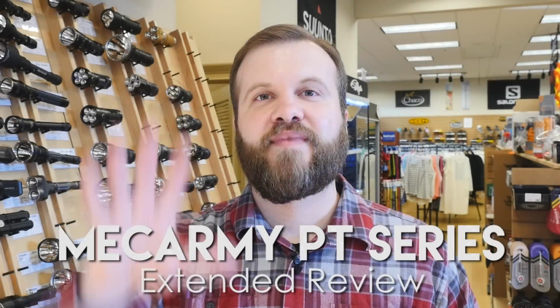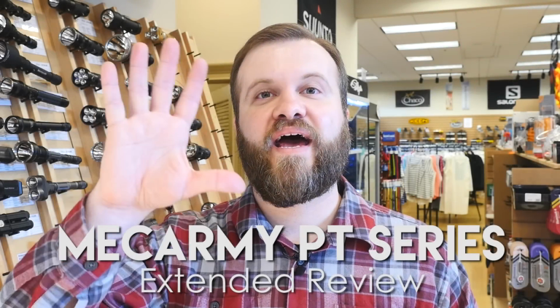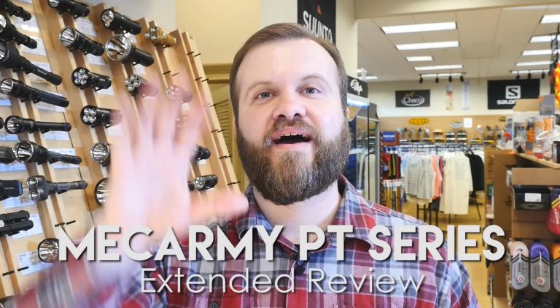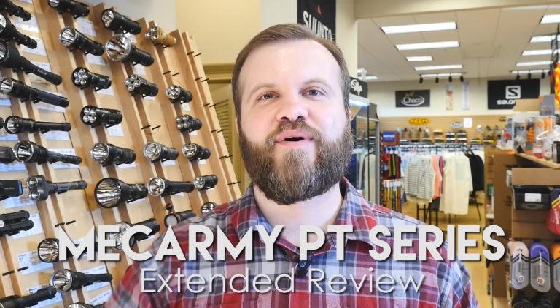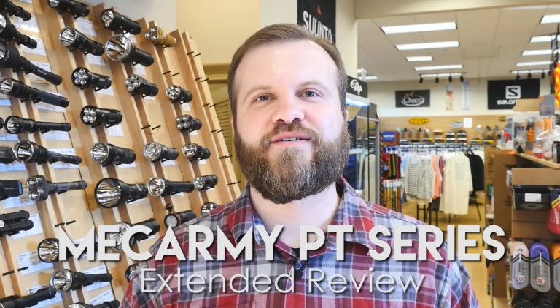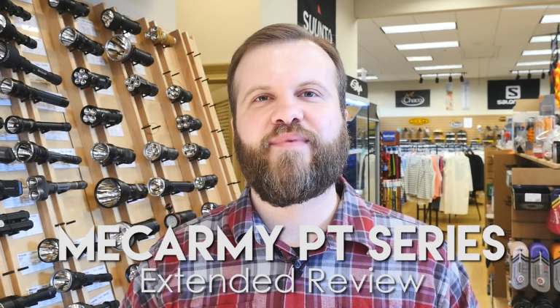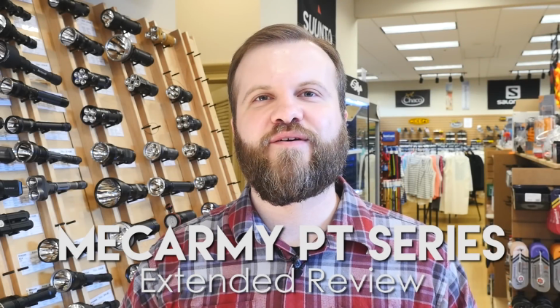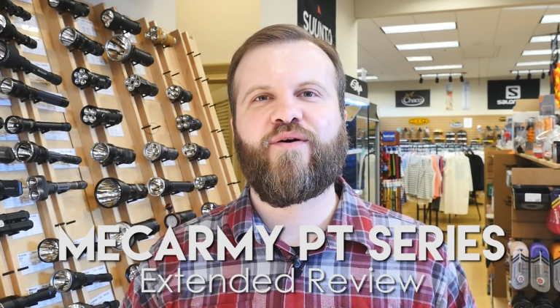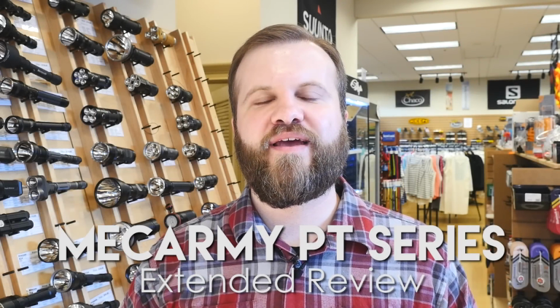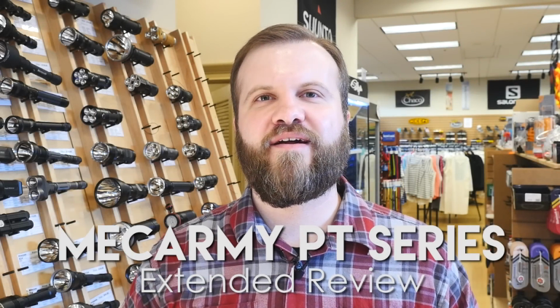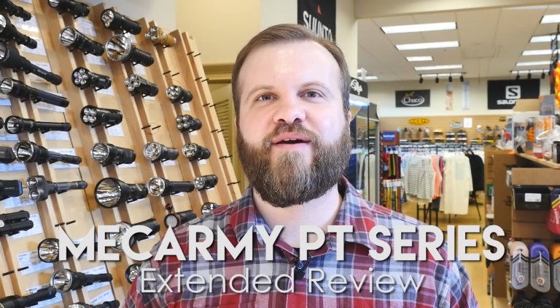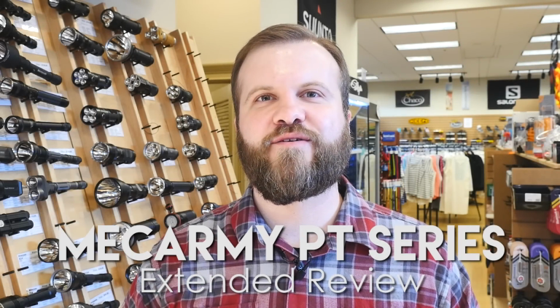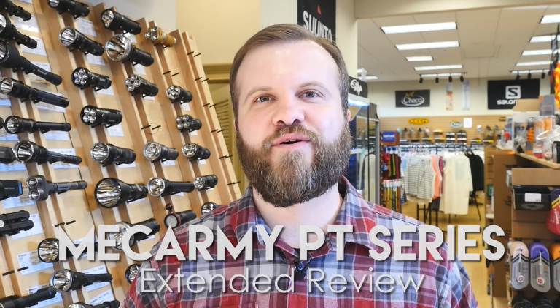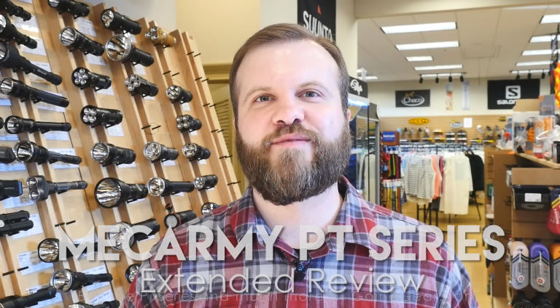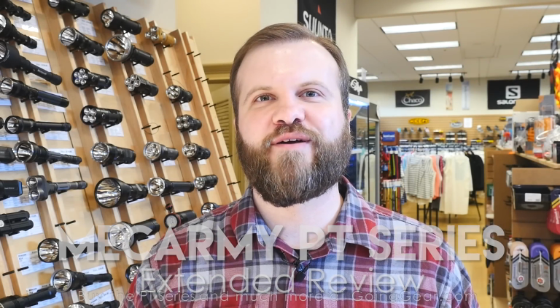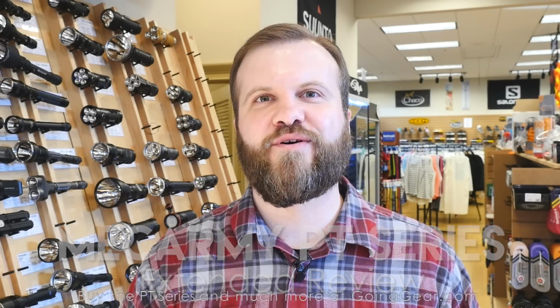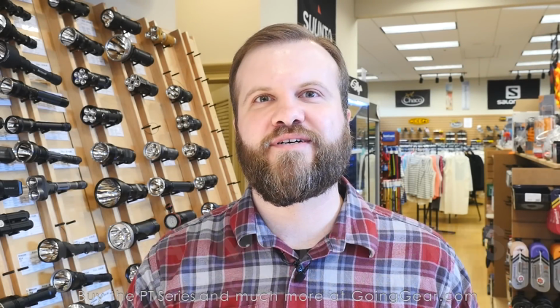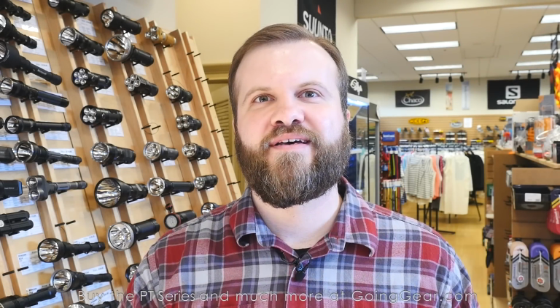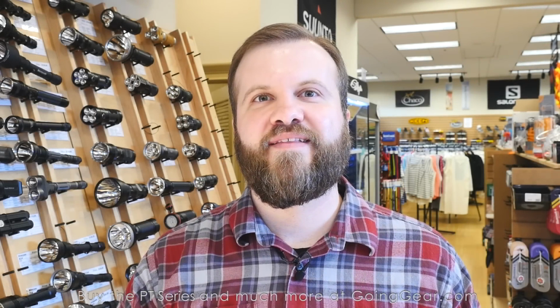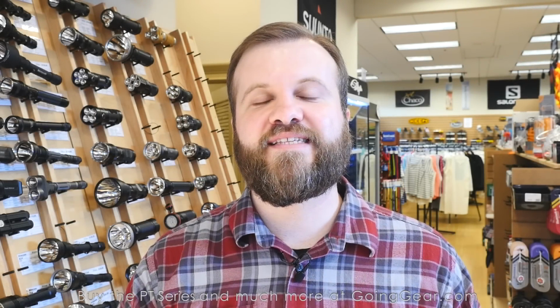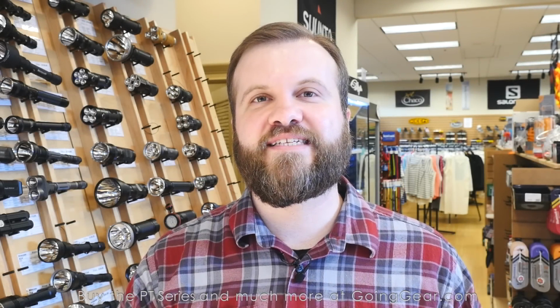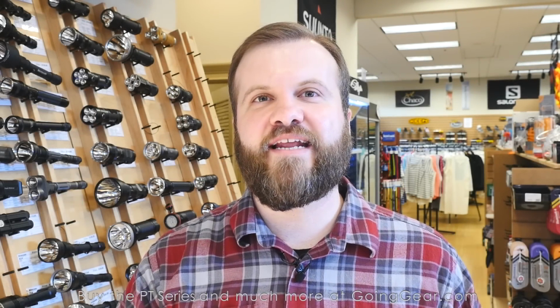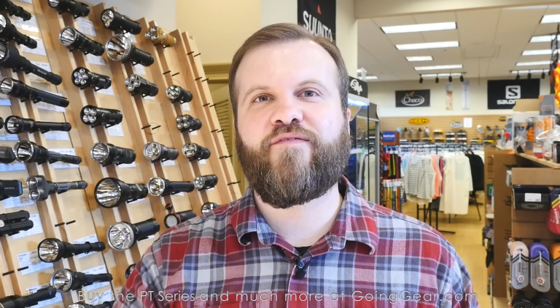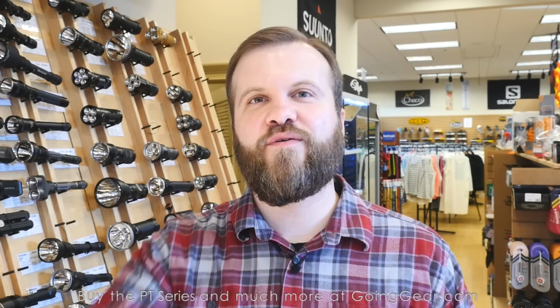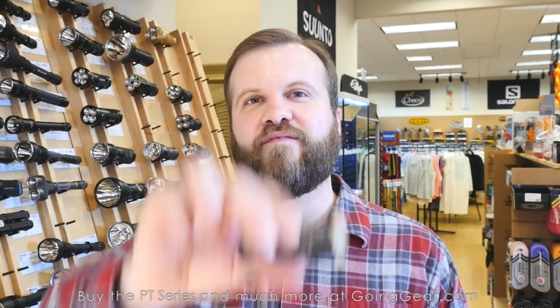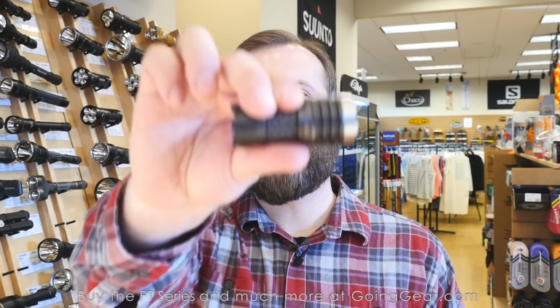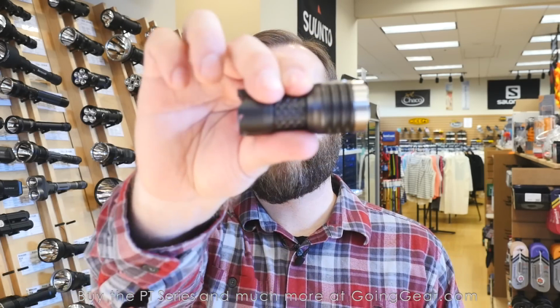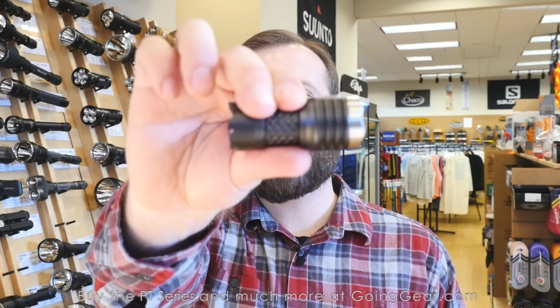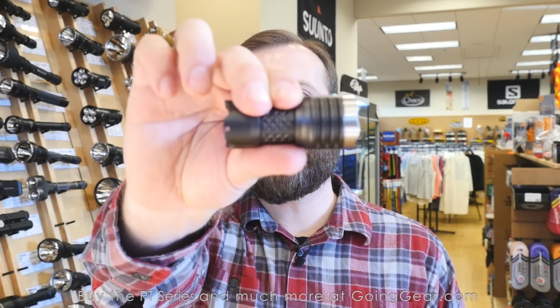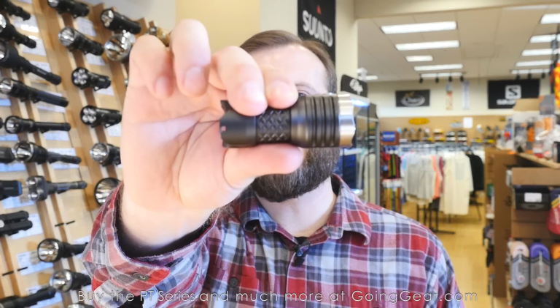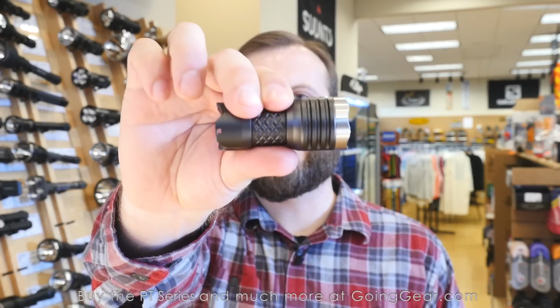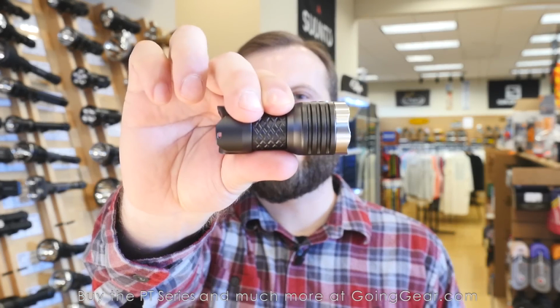Hi, I'm Marshall. I'm the owner of Going Gear and I'm here in our store in Smyrna, Georgia. This is the extended review of the MechArmy PT Series.